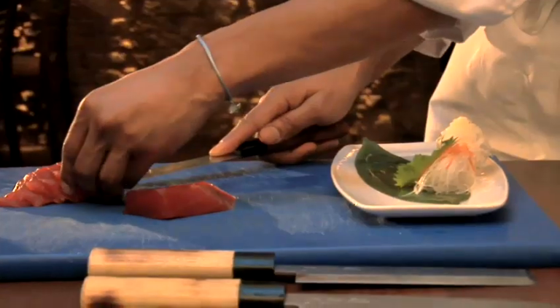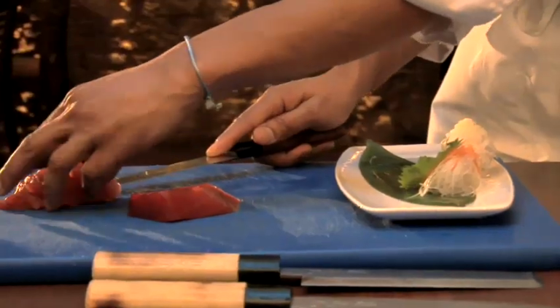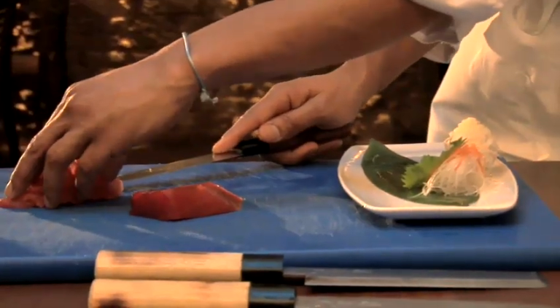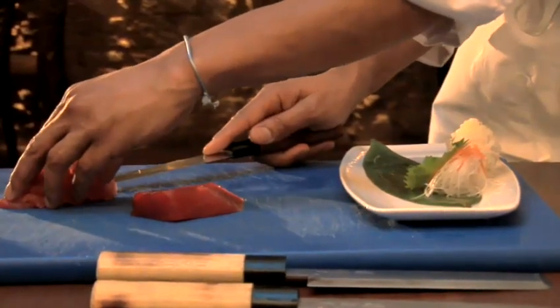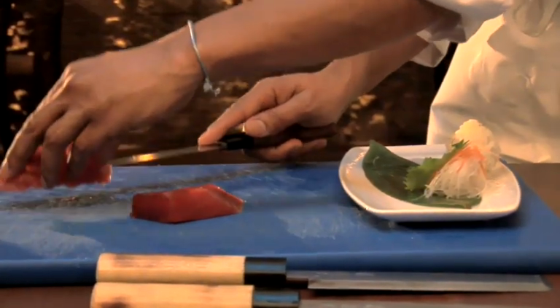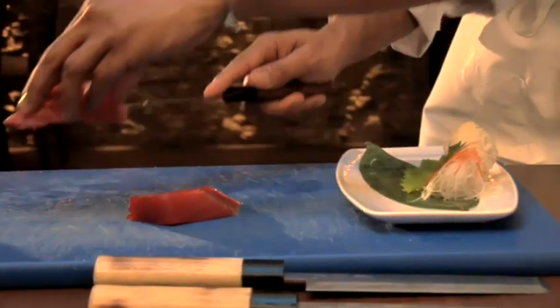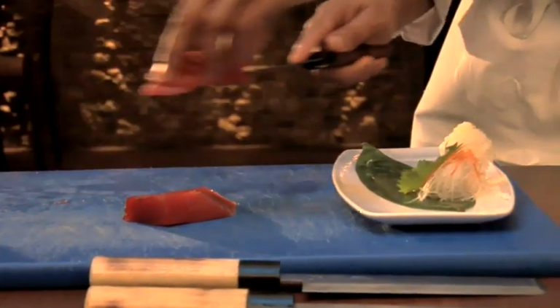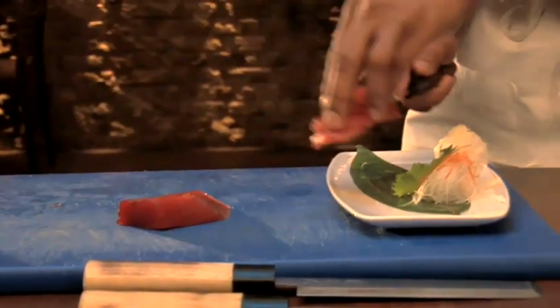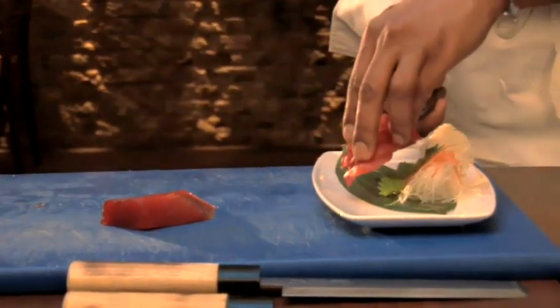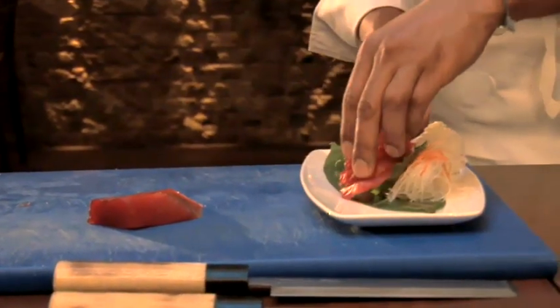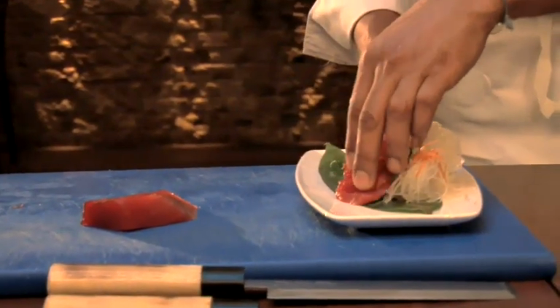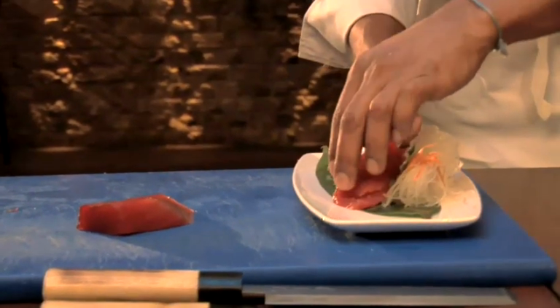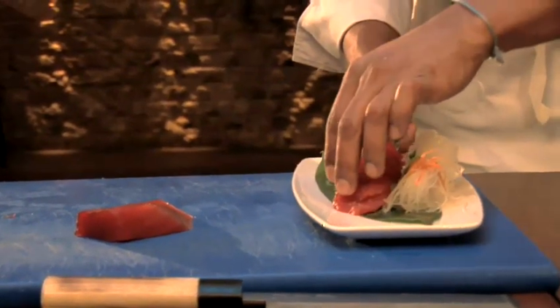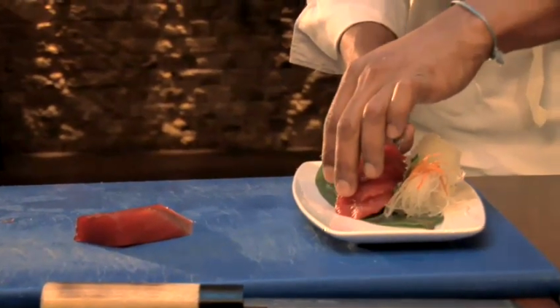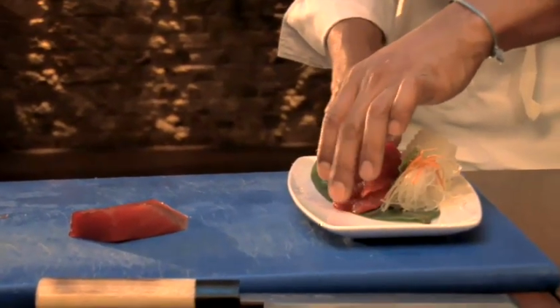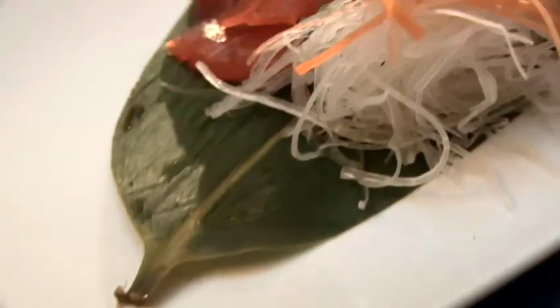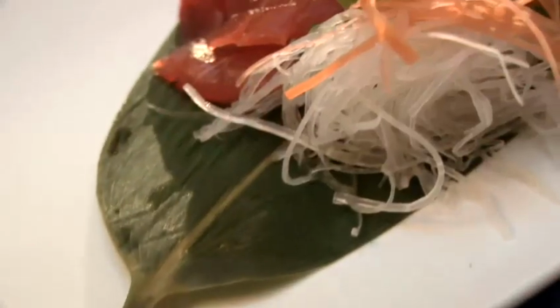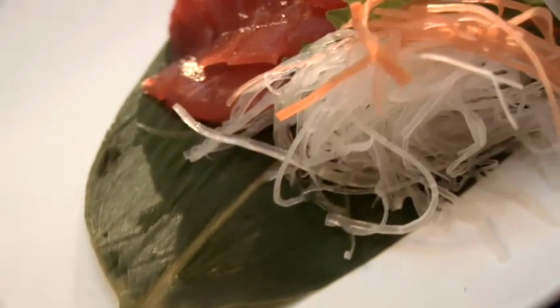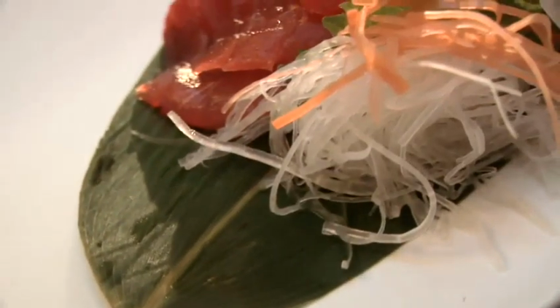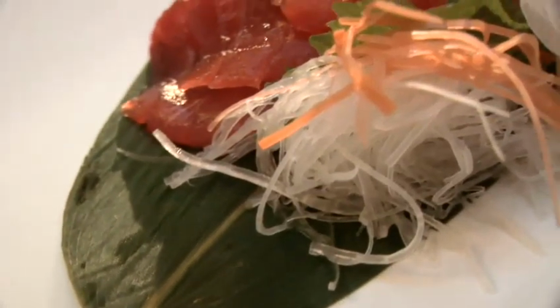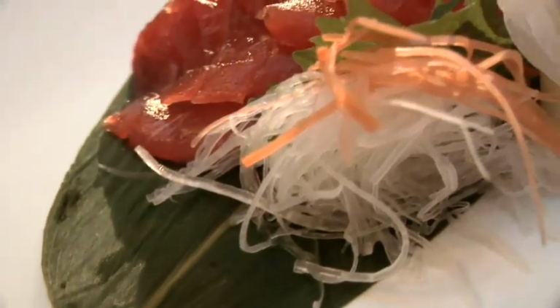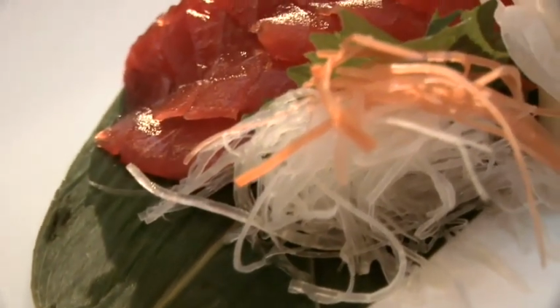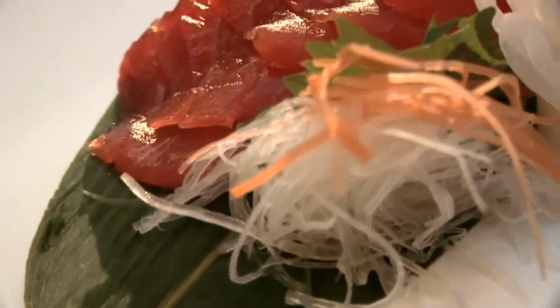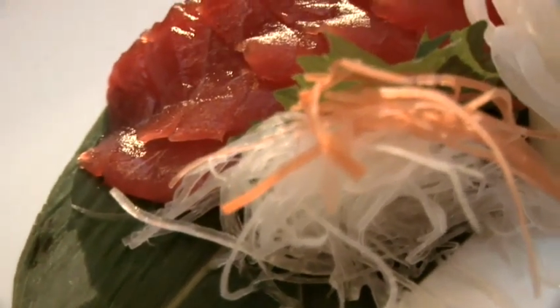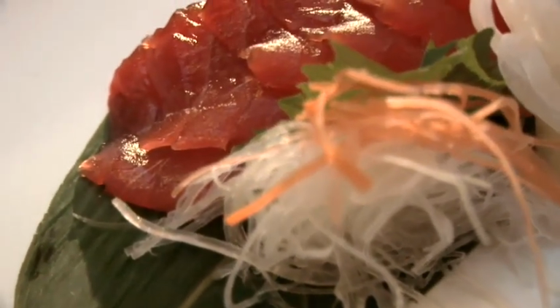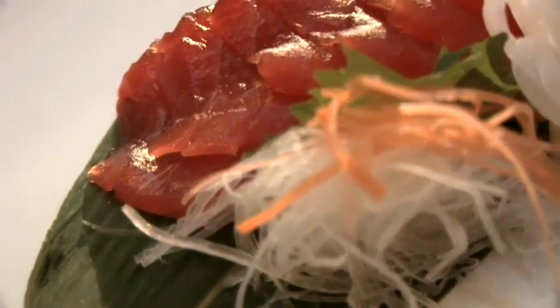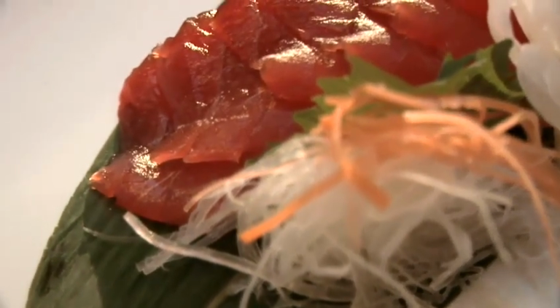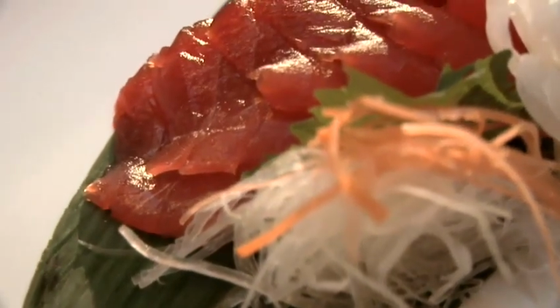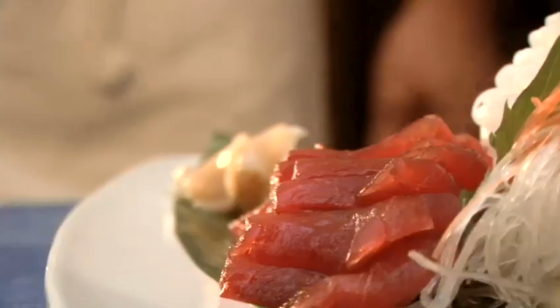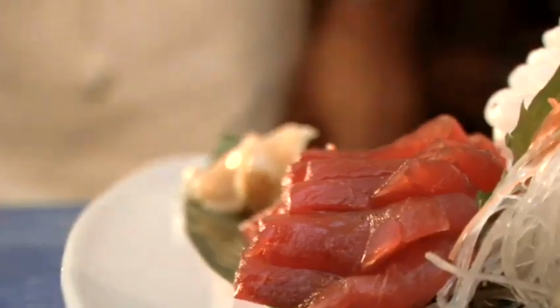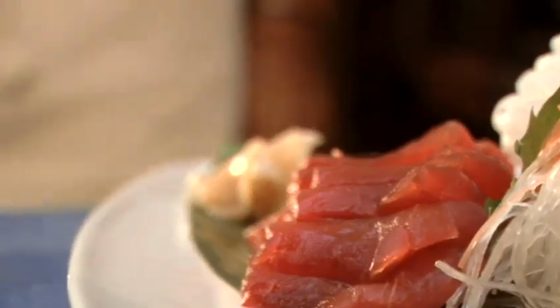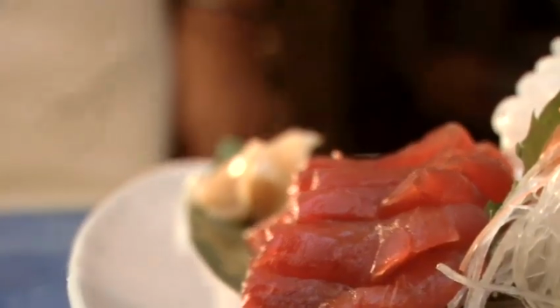Sashimi is quite minimalist, so serve on a large clear plate, ideally on a bamboo leaf, for full impact. Done.